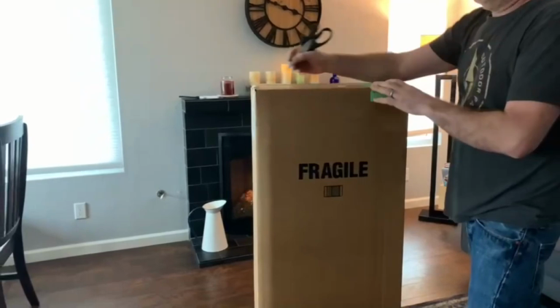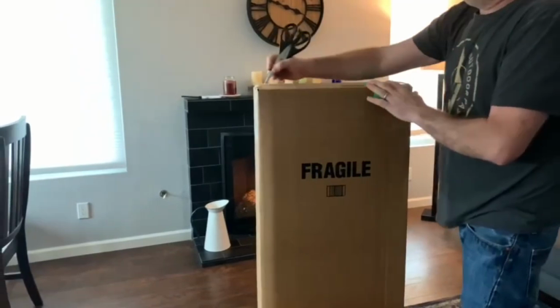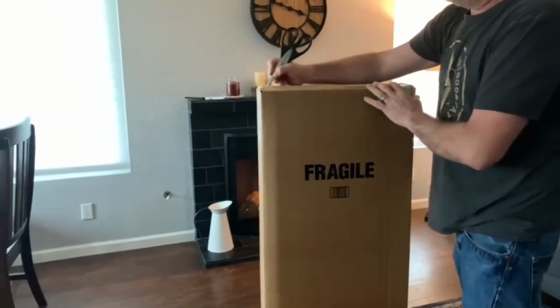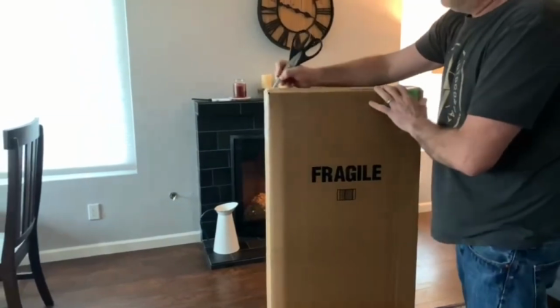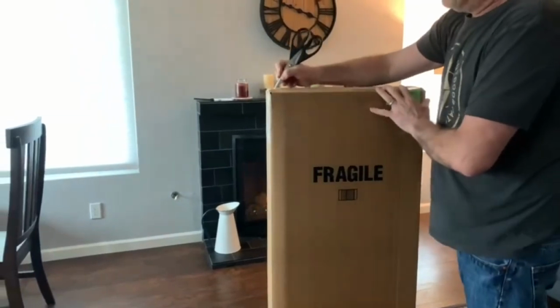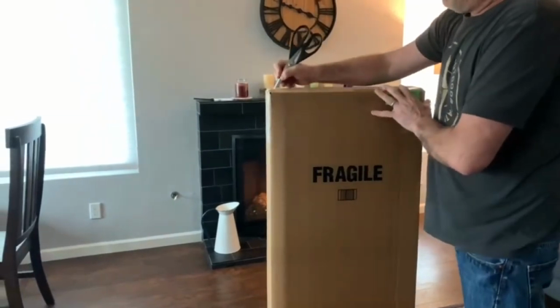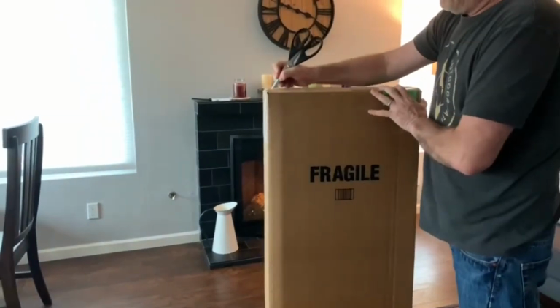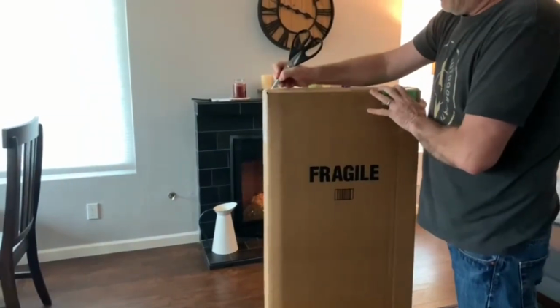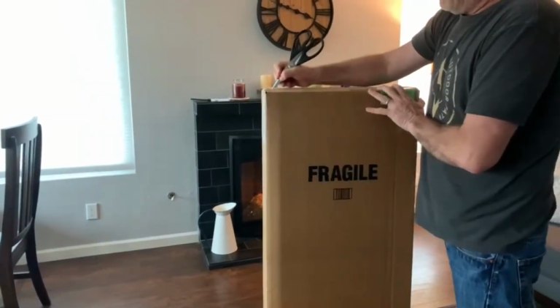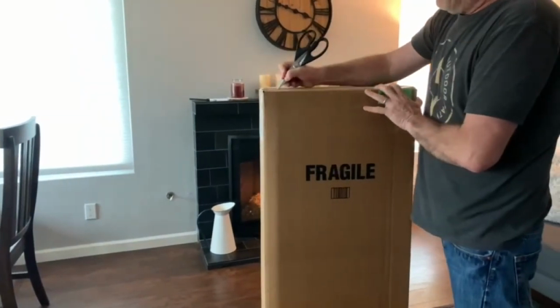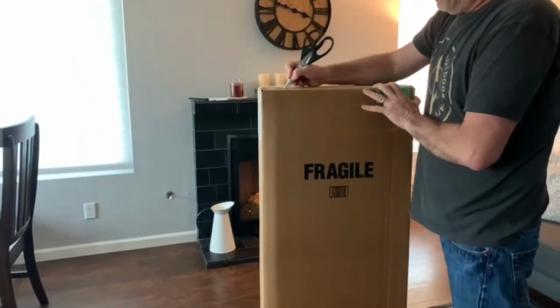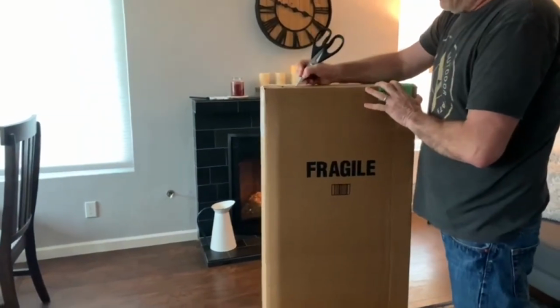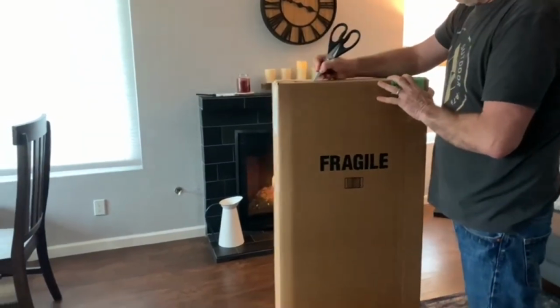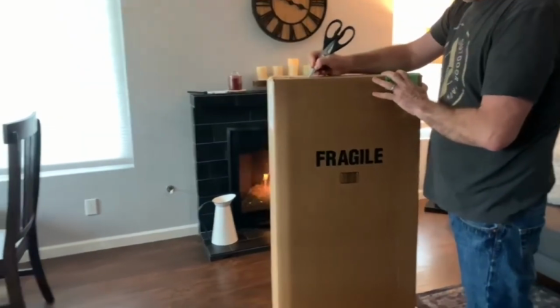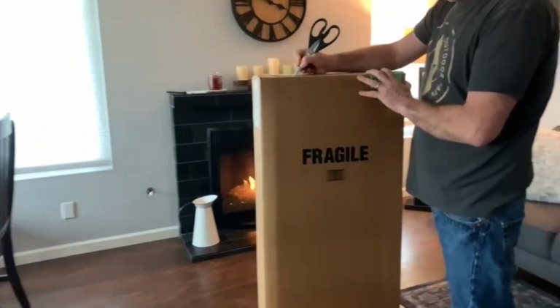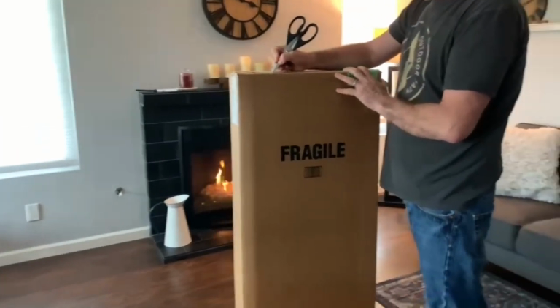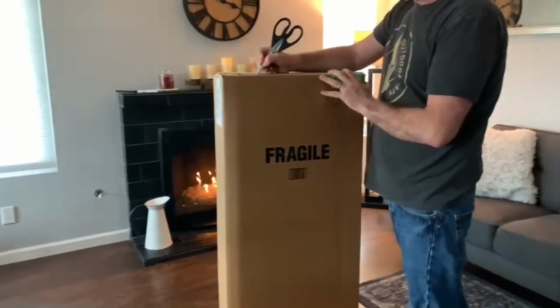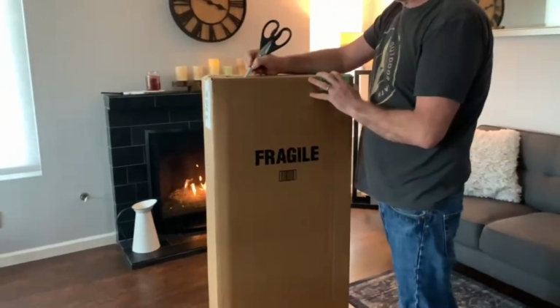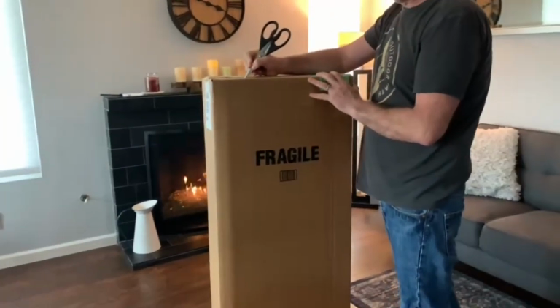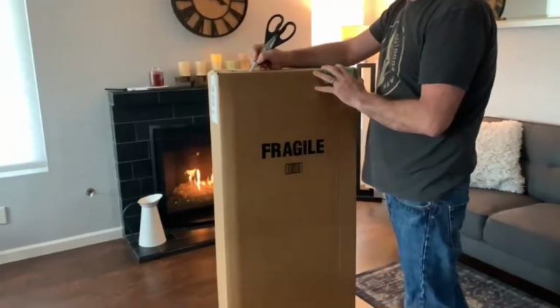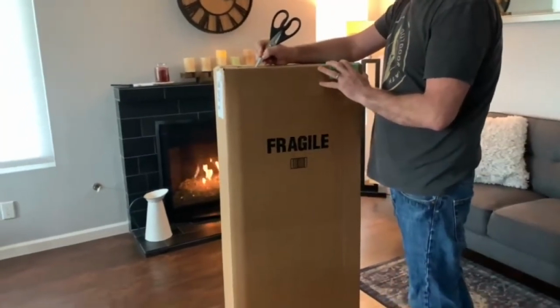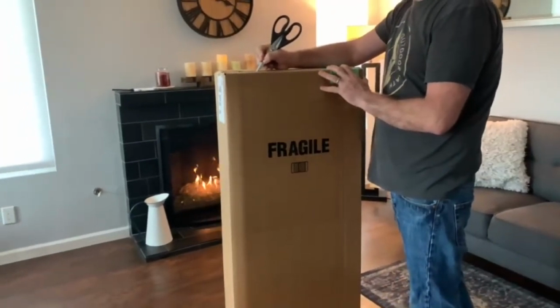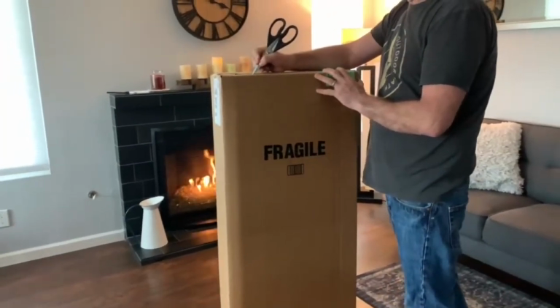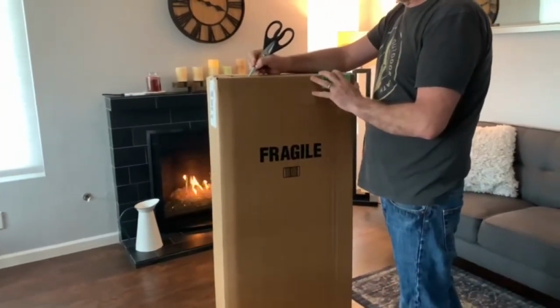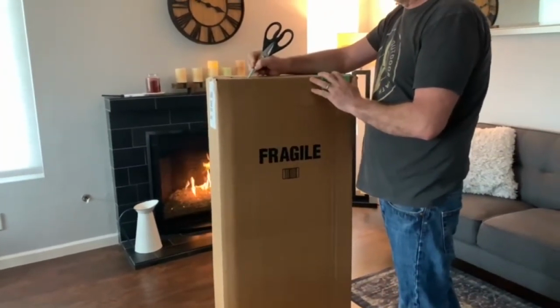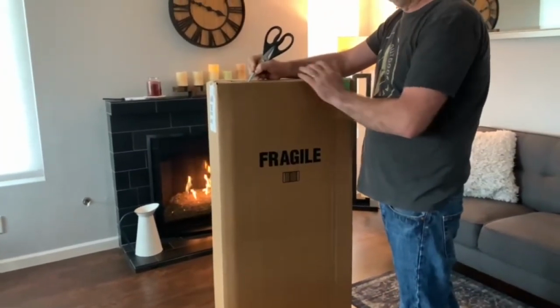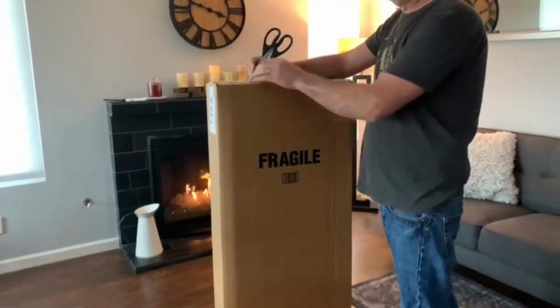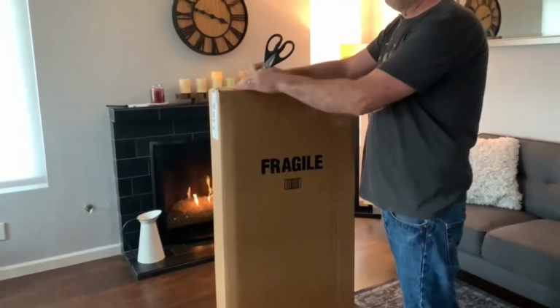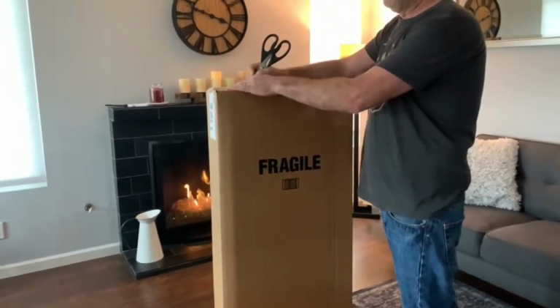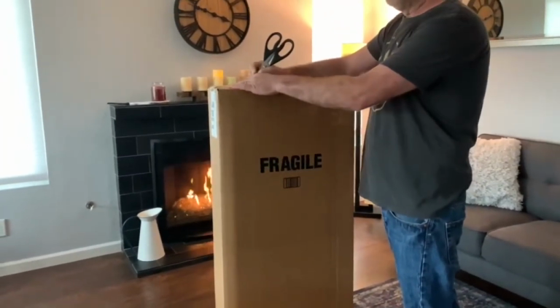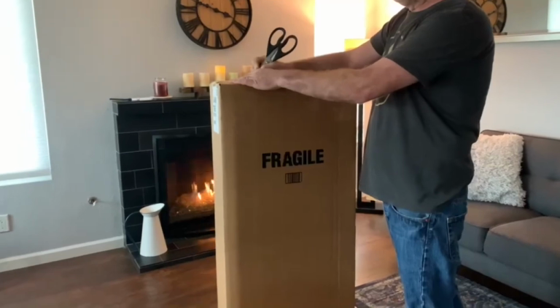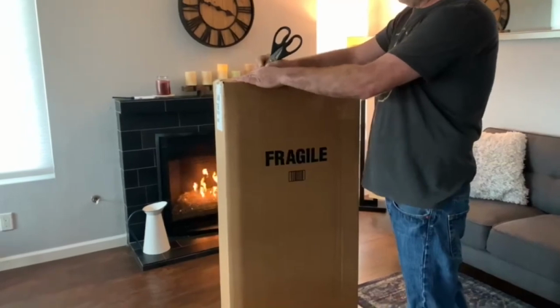Another new guitar a day. This one is... God, what the heck did I buy? I don't even remember.